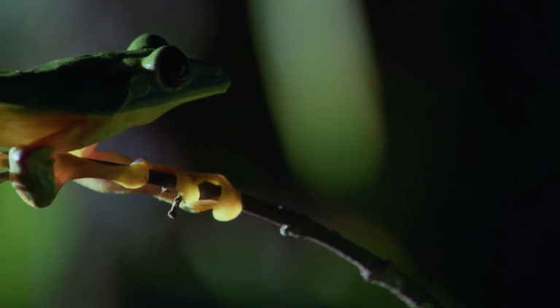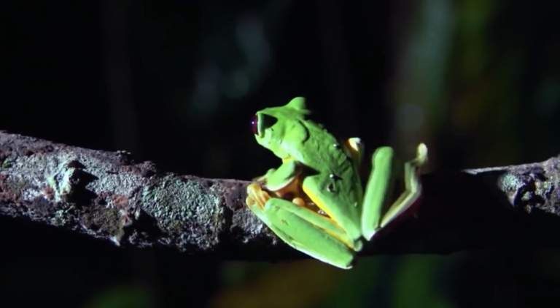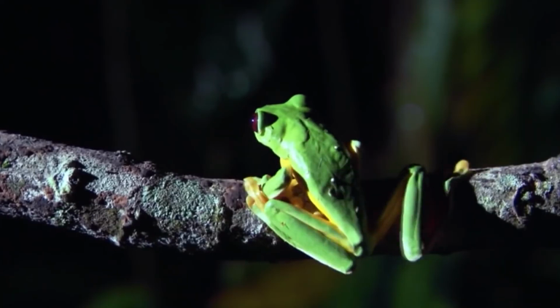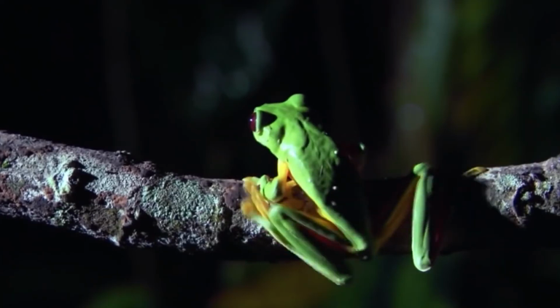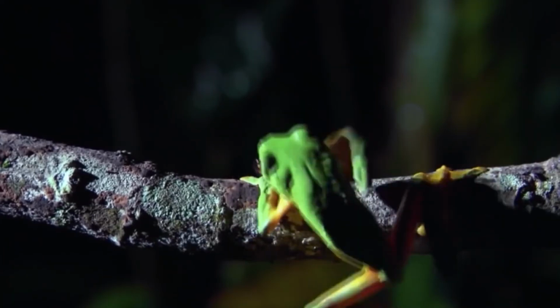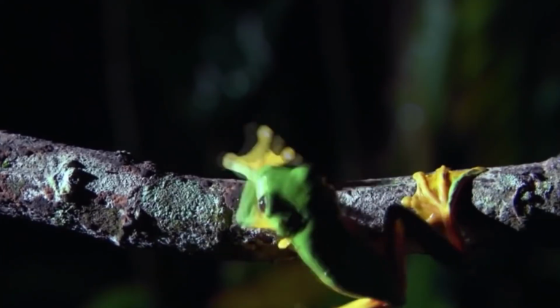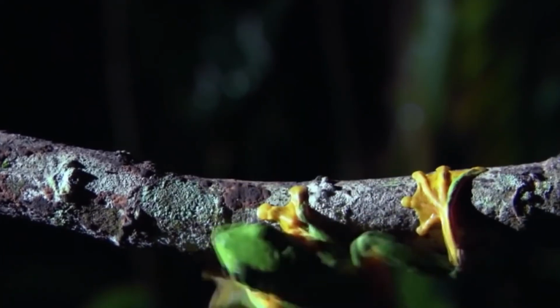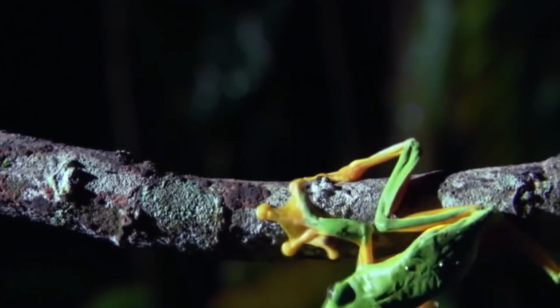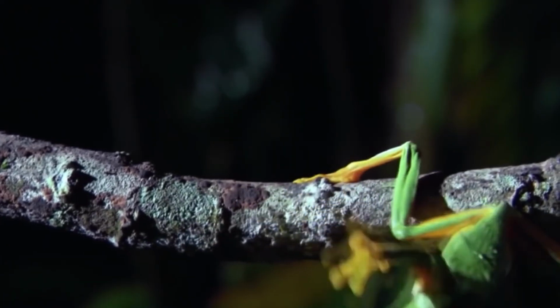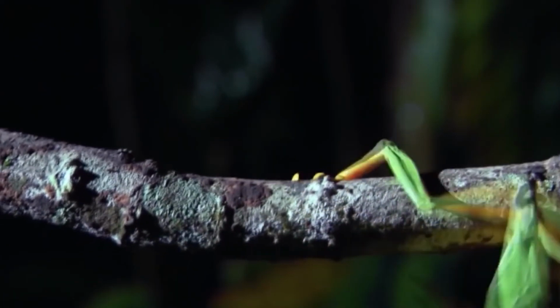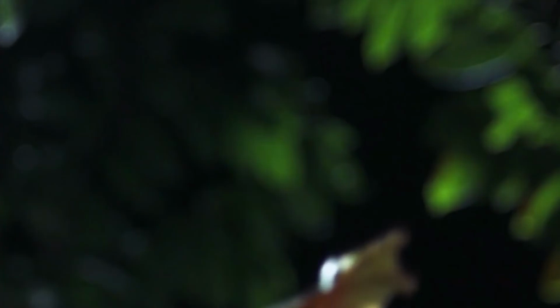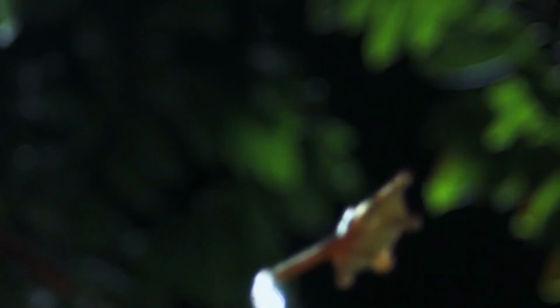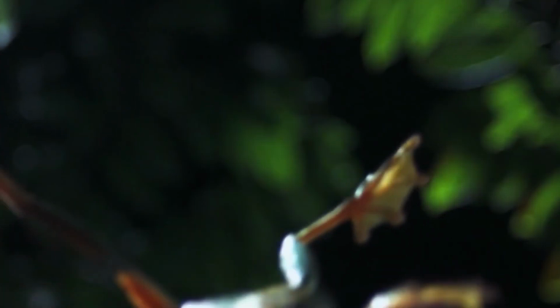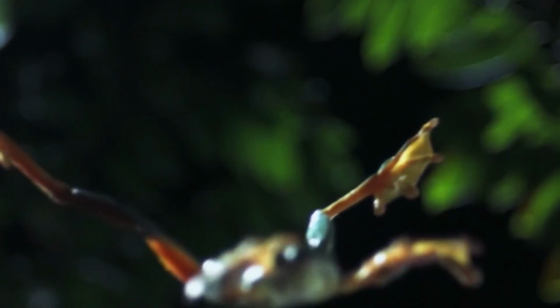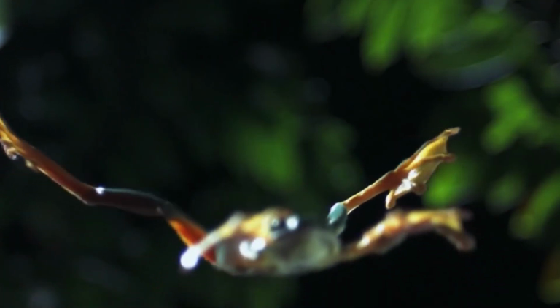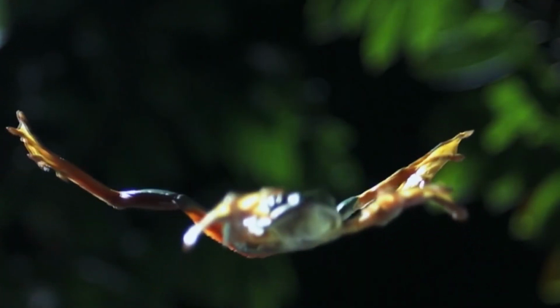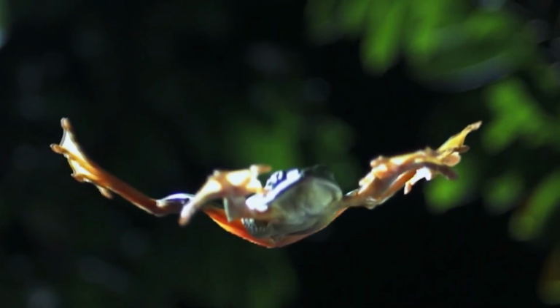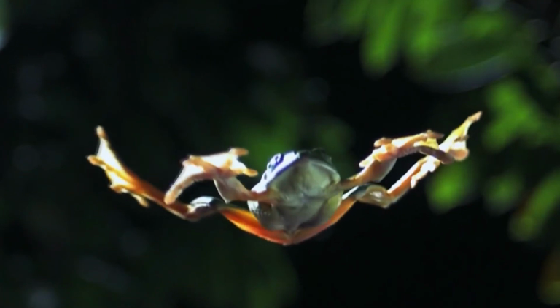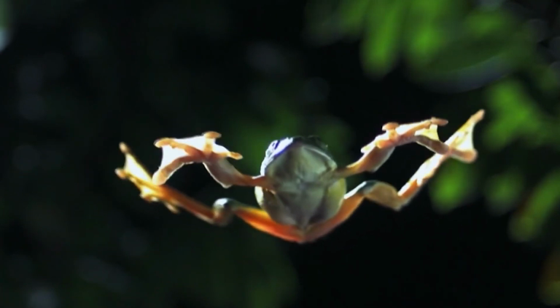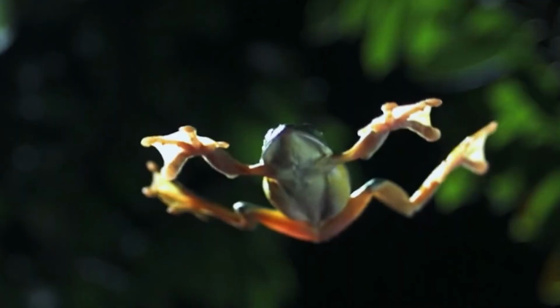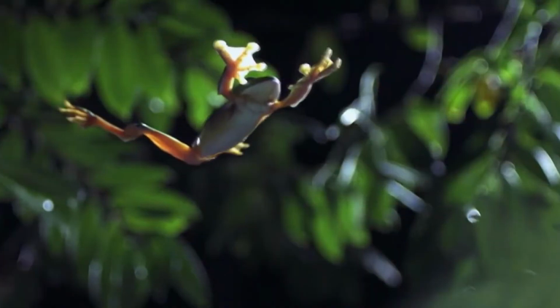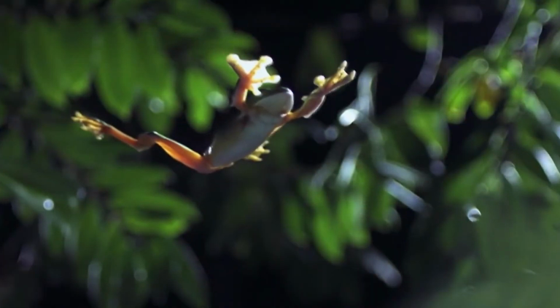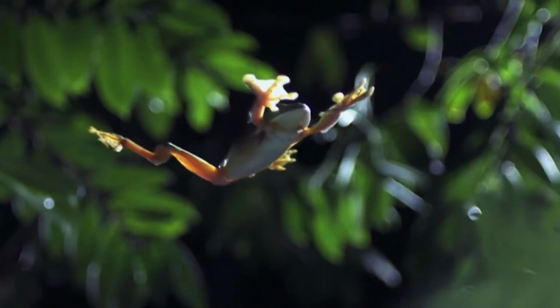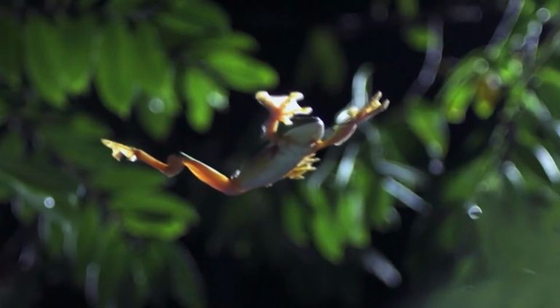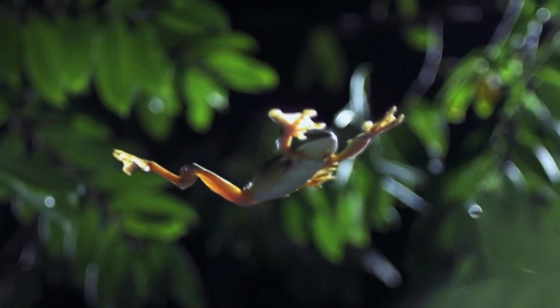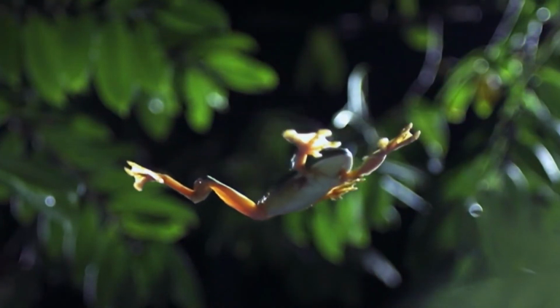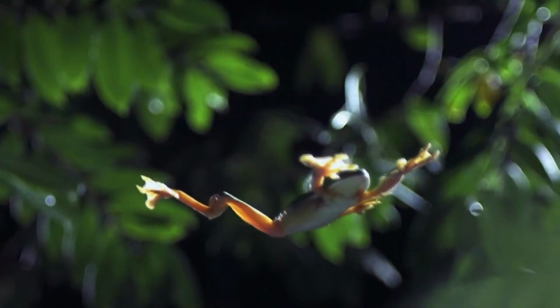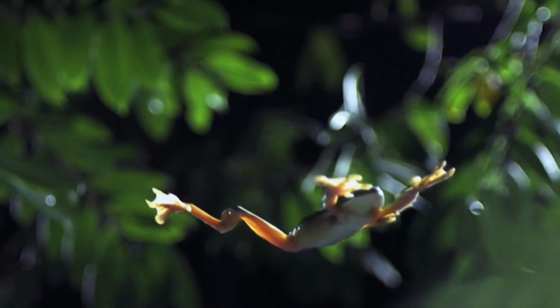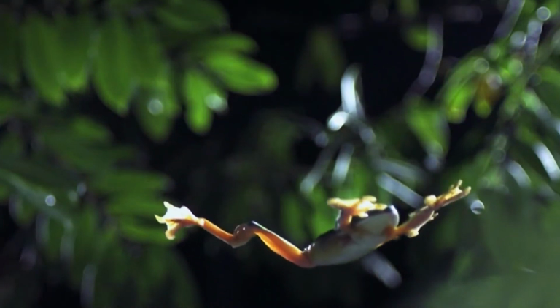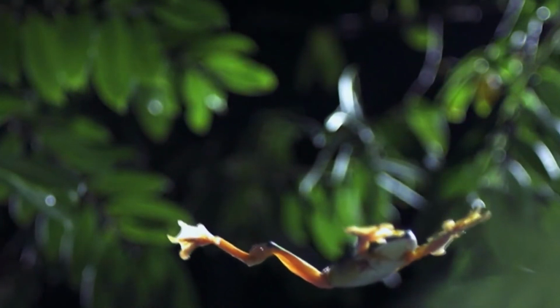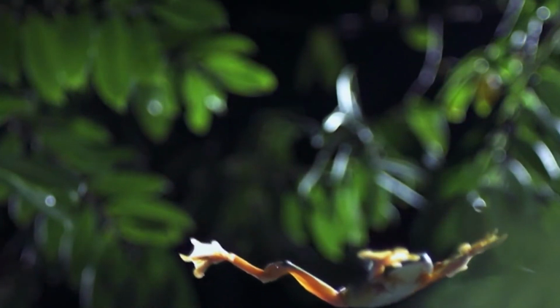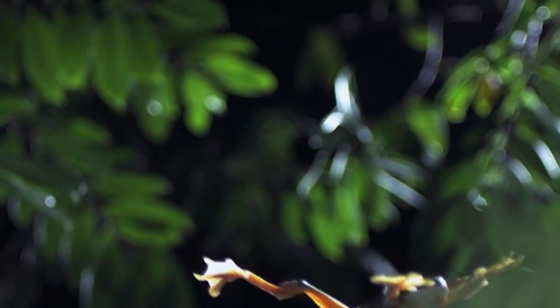Who knows — maybe in a thousand years, the flying frog will have evolved to flap its toes and fingers to actually fly.